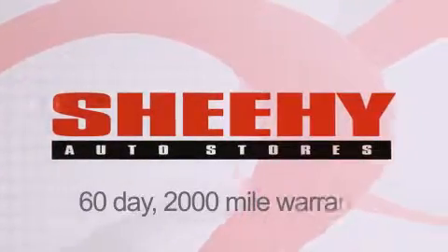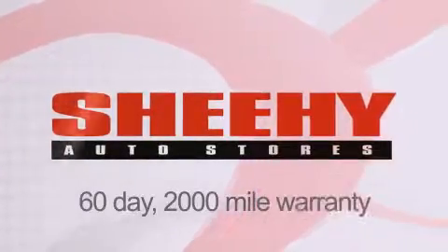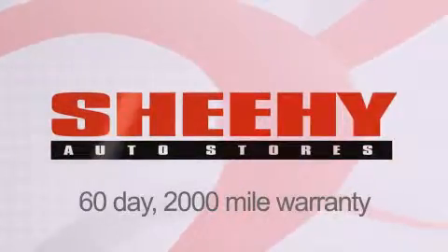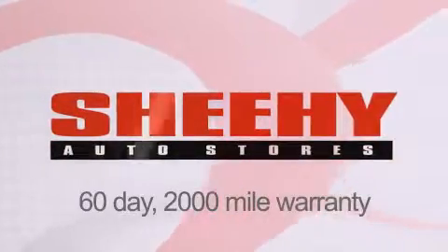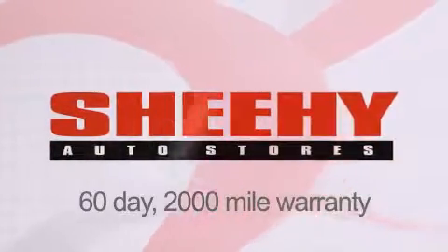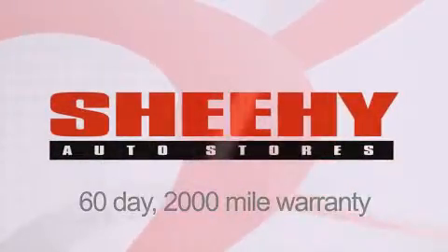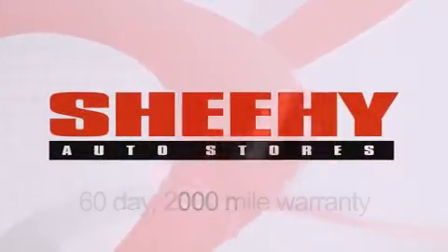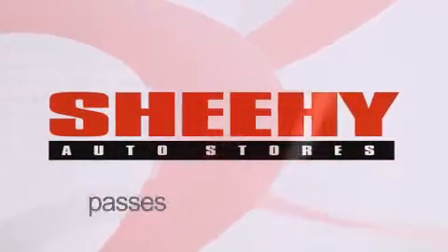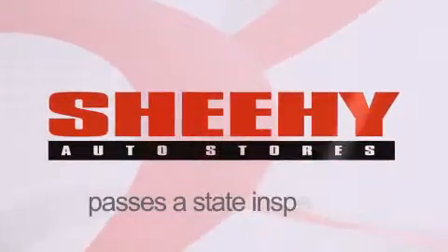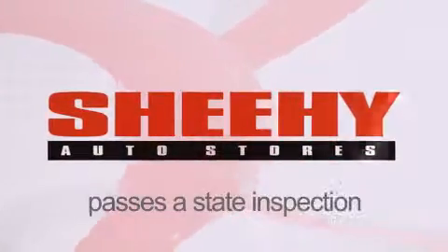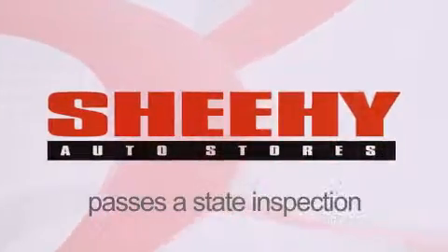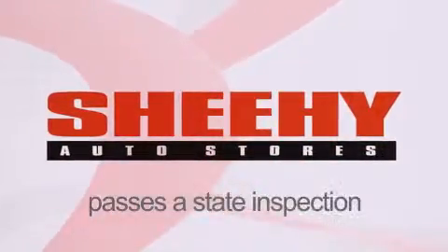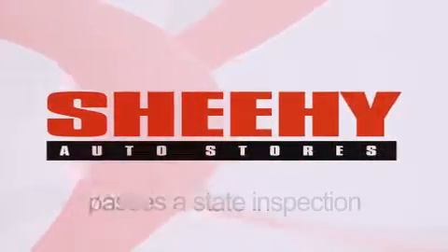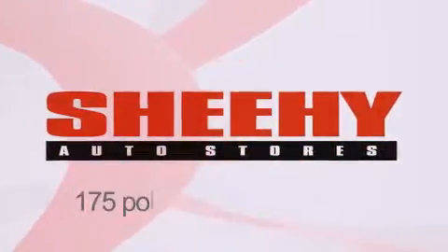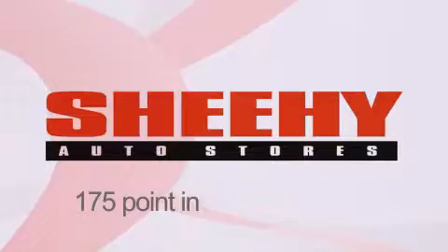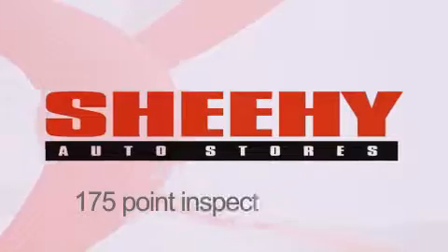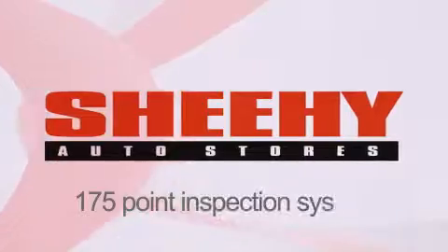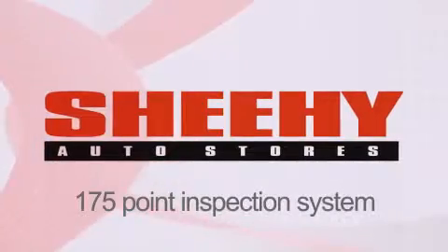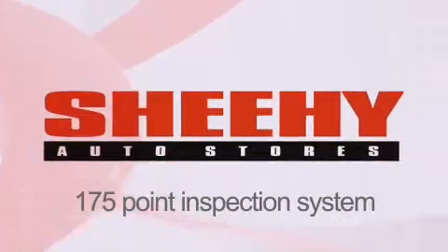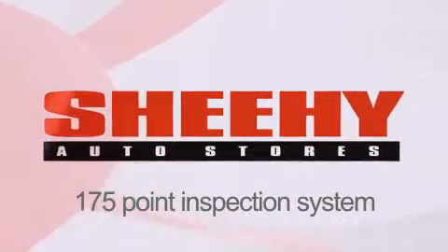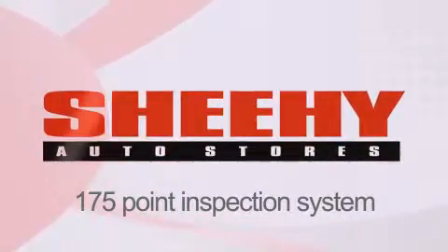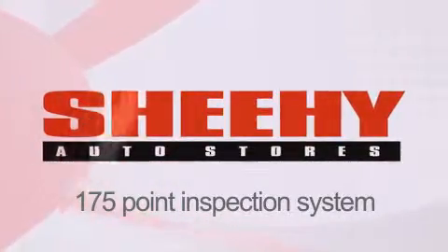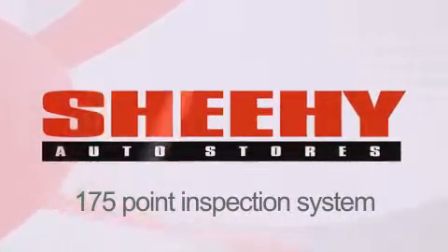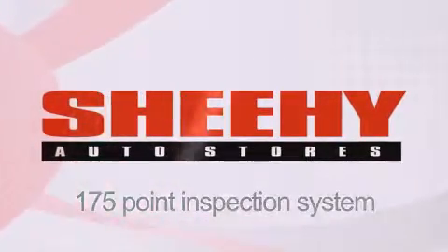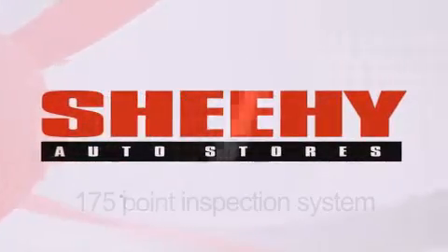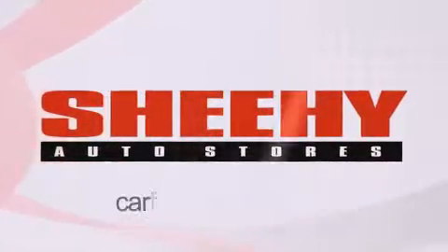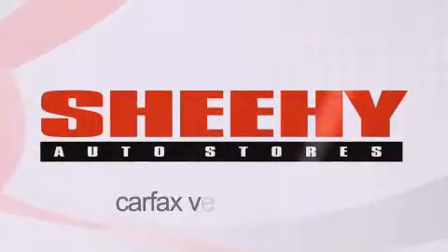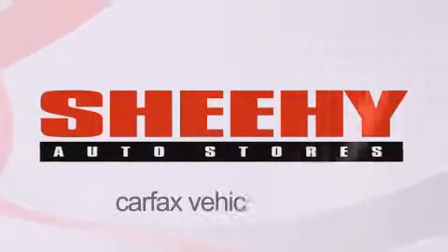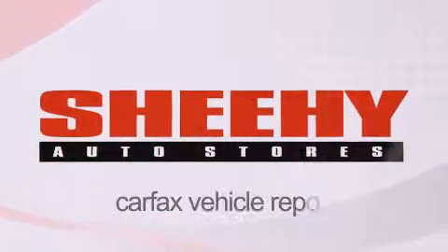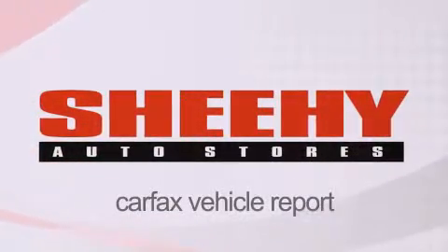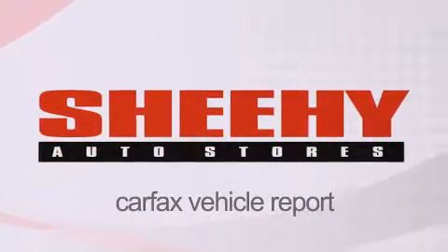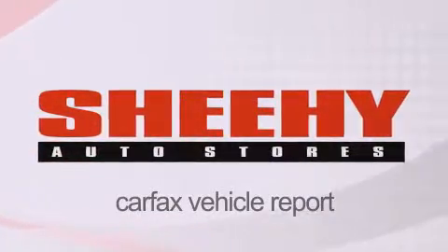It passes a state inspection and our 175-point inspection system, and comes with a Carfax vehicle report.